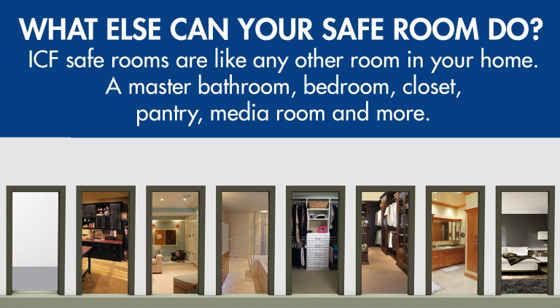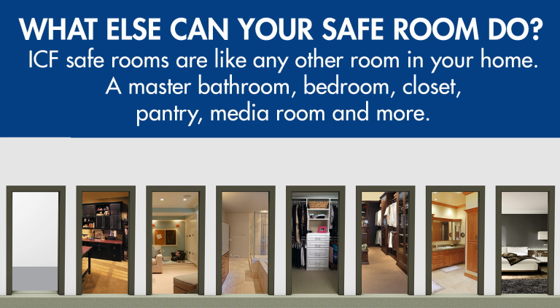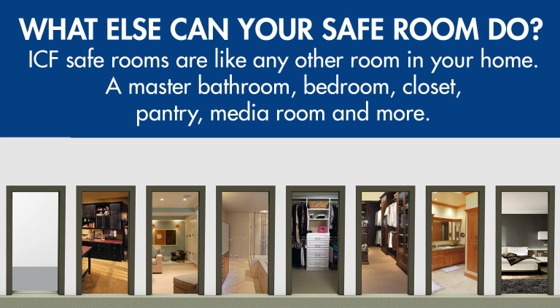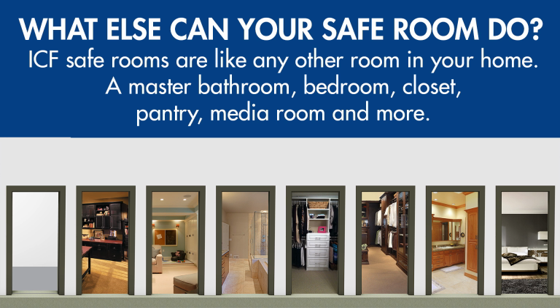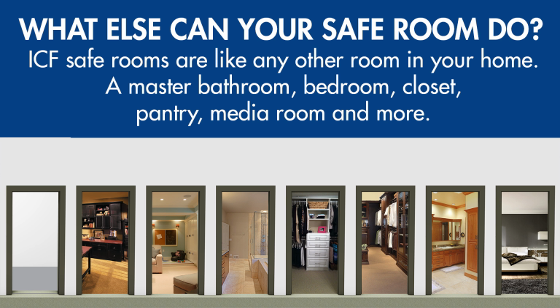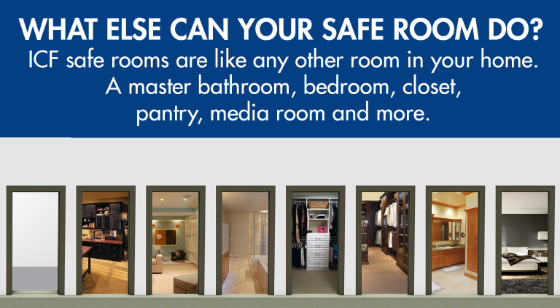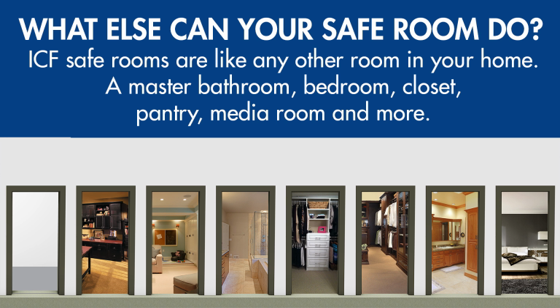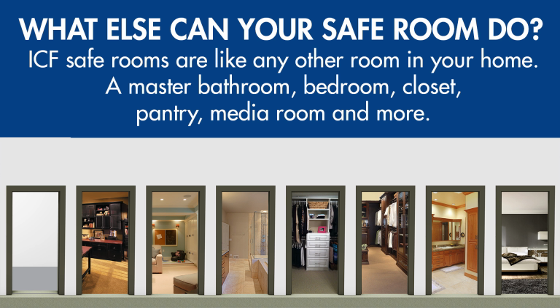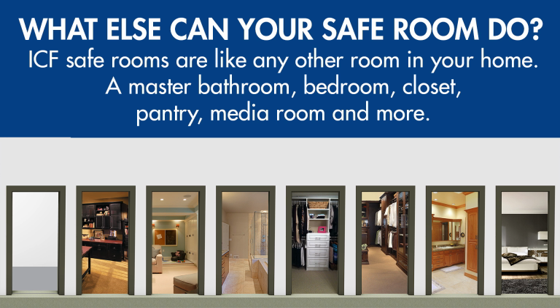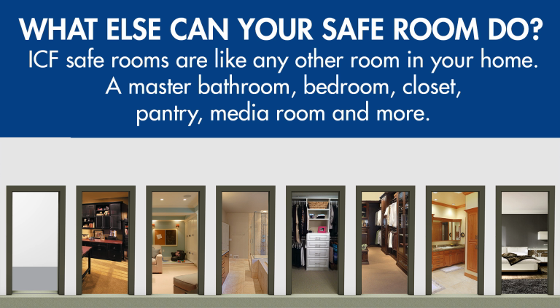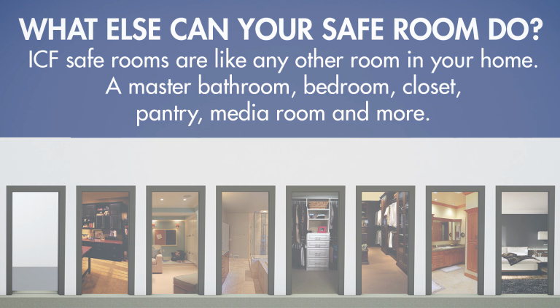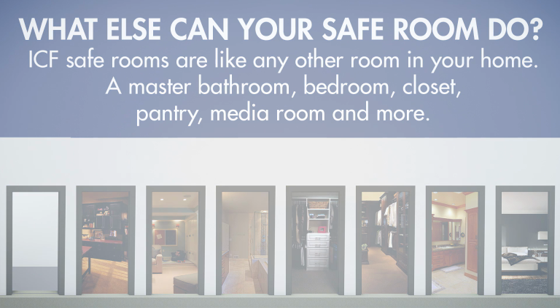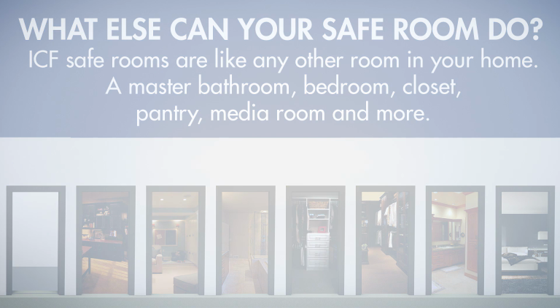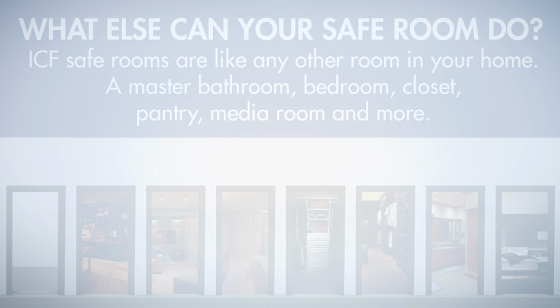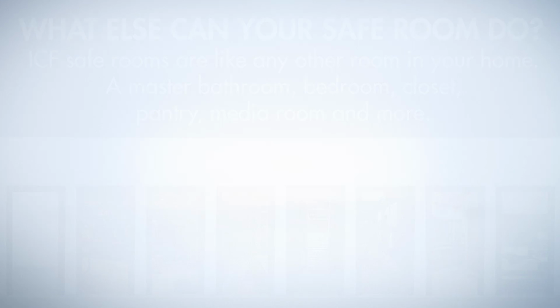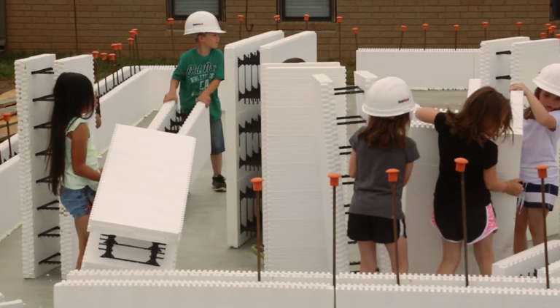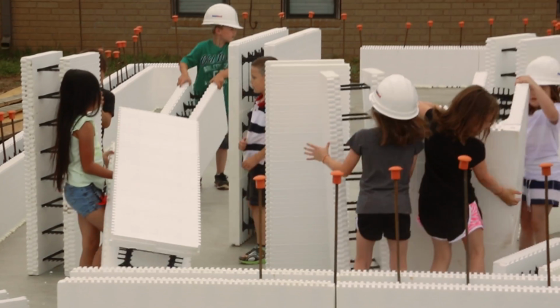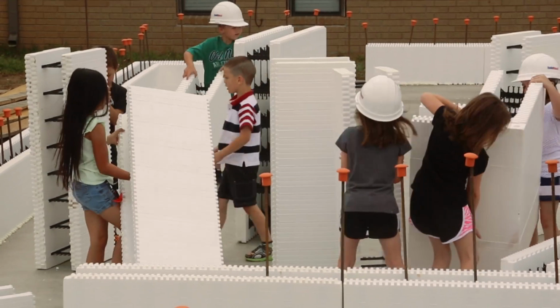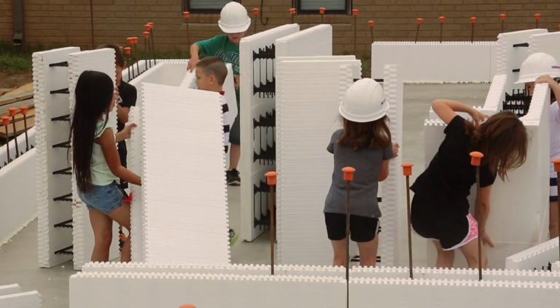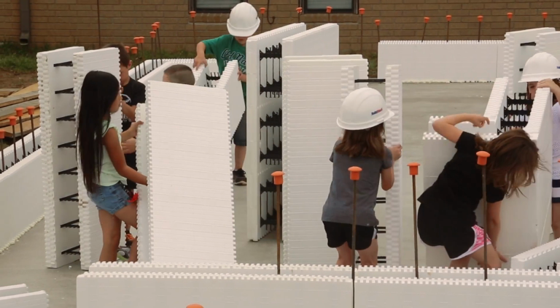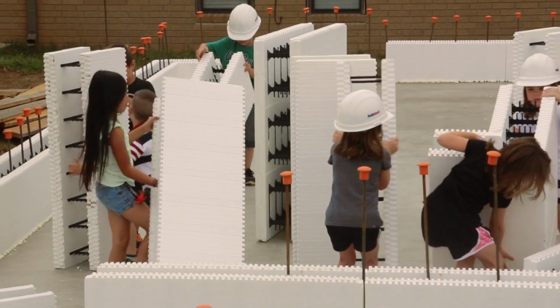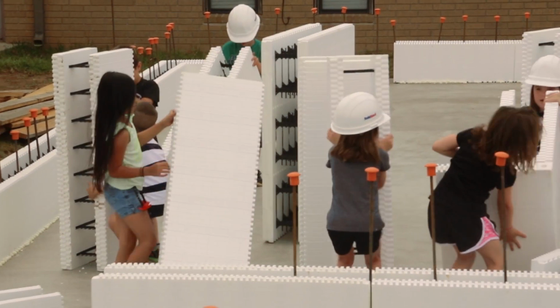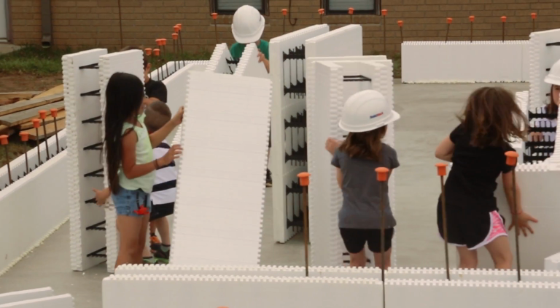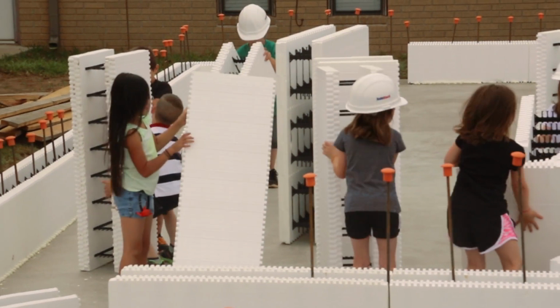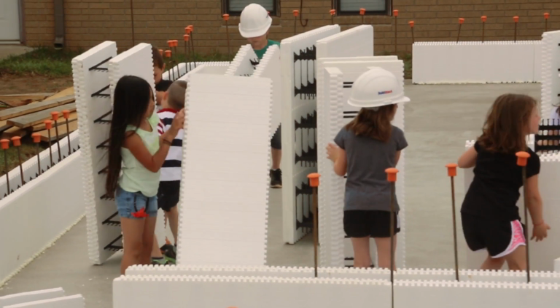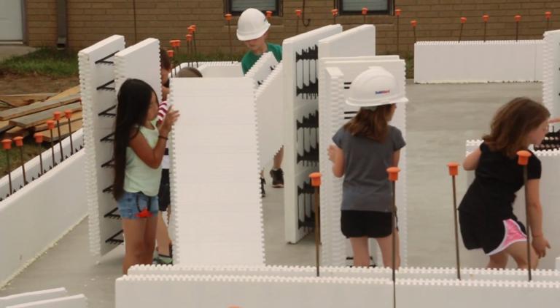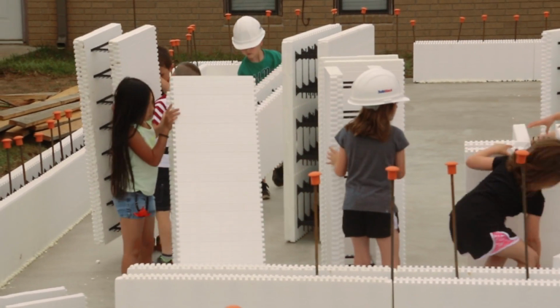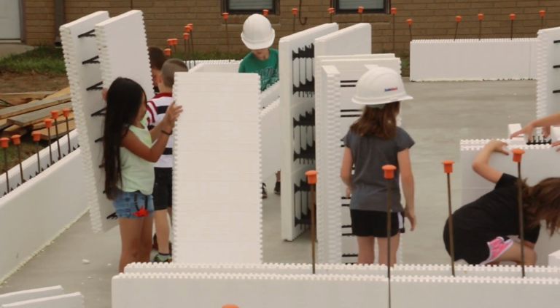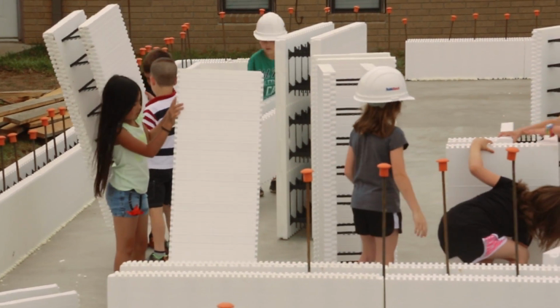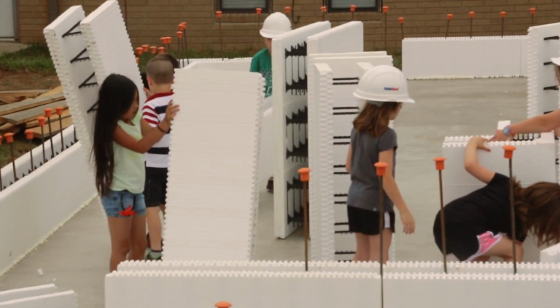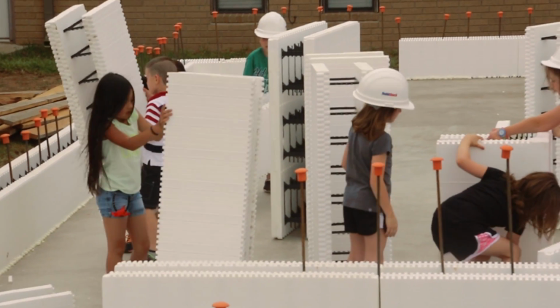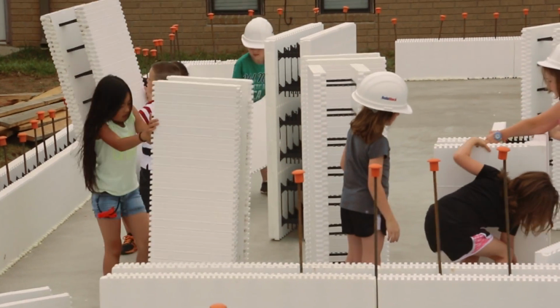ICF safe rooms are above ground on the same level of your home, which makes it easier to get family members of all ages and mobilities inside quickly.